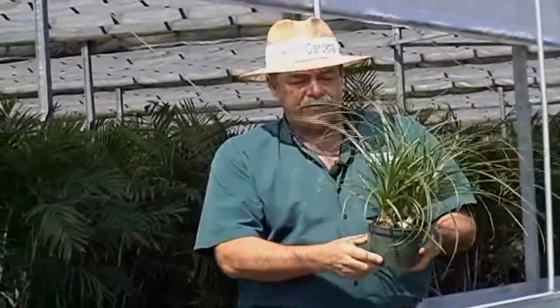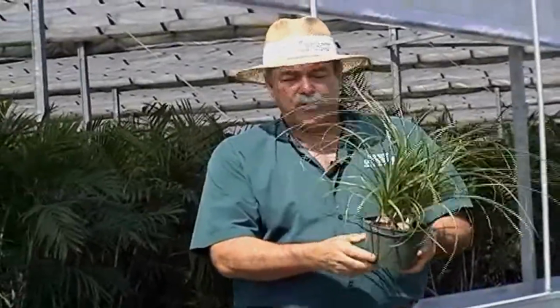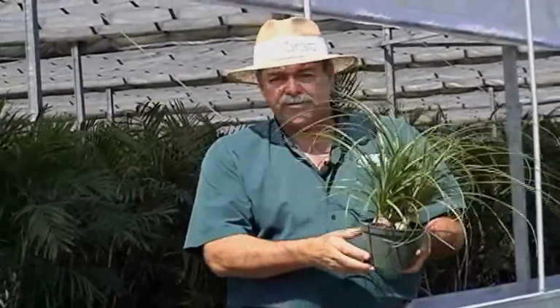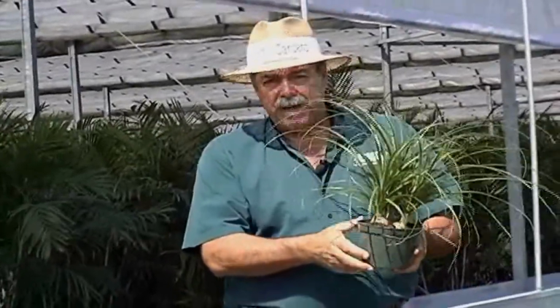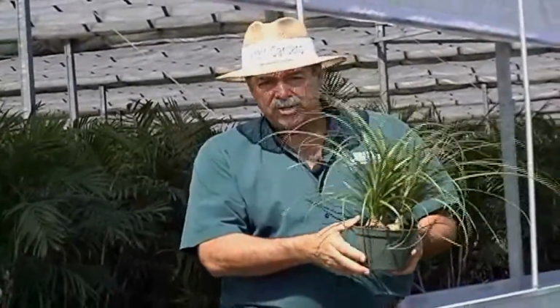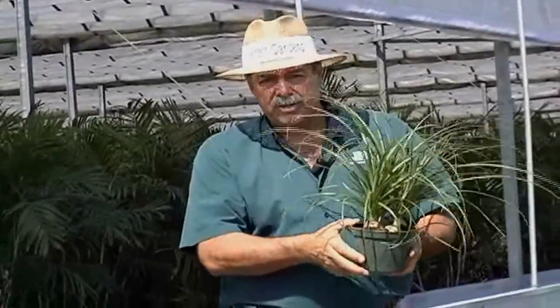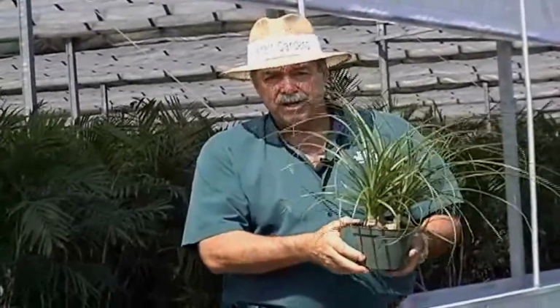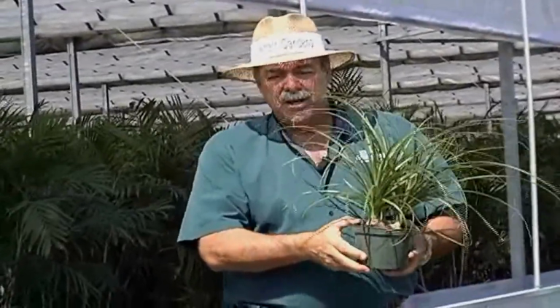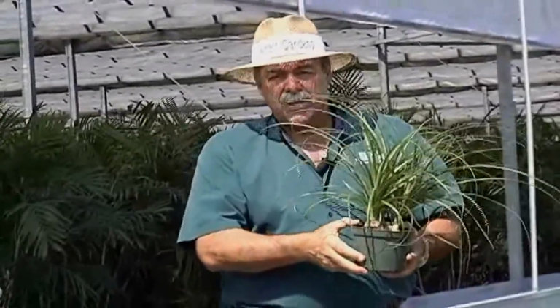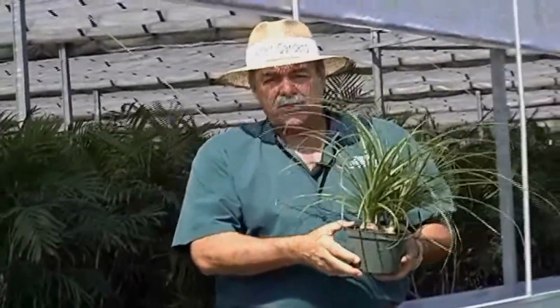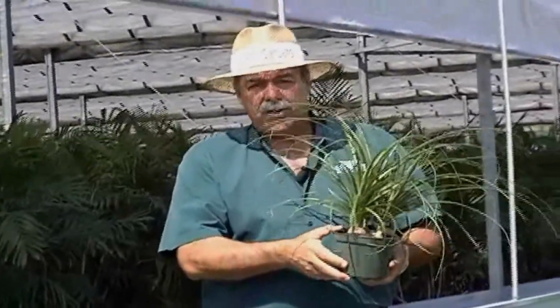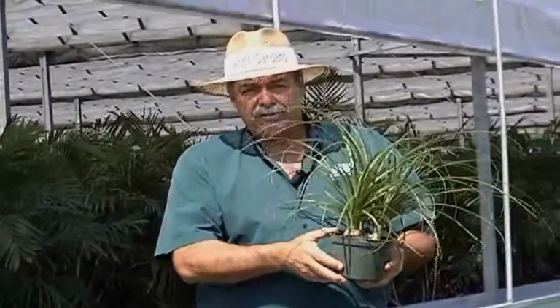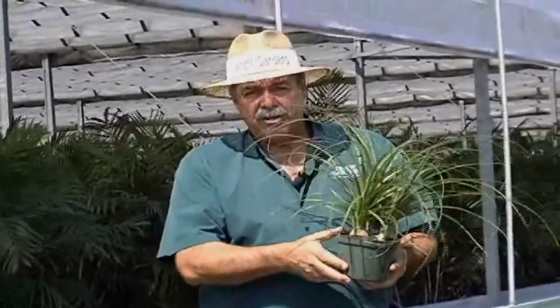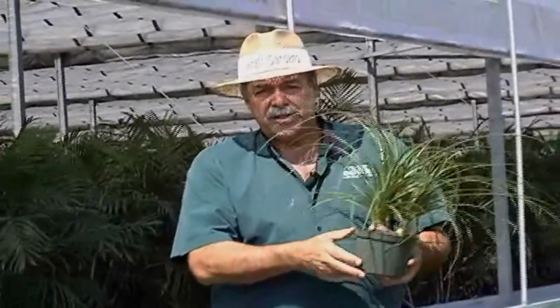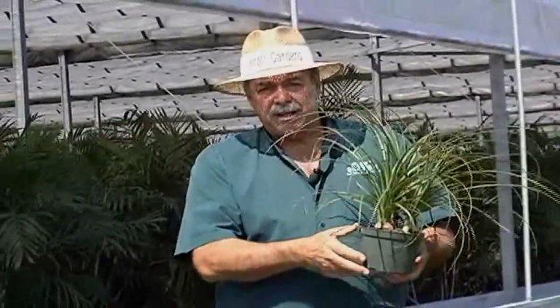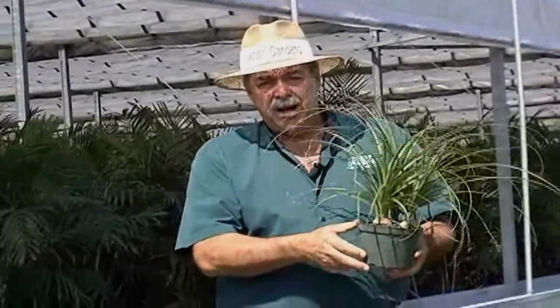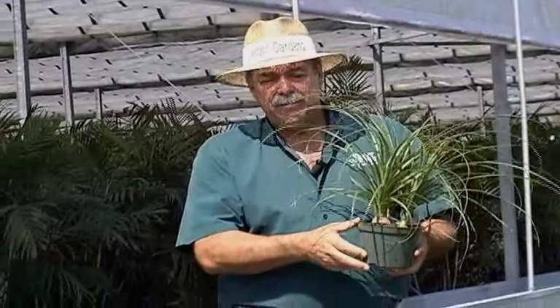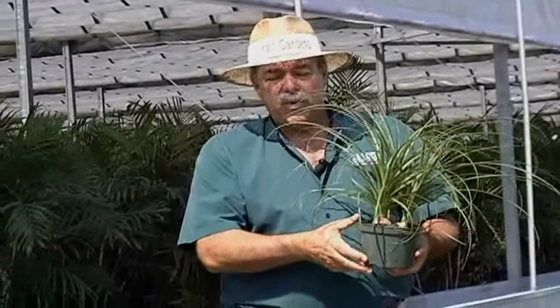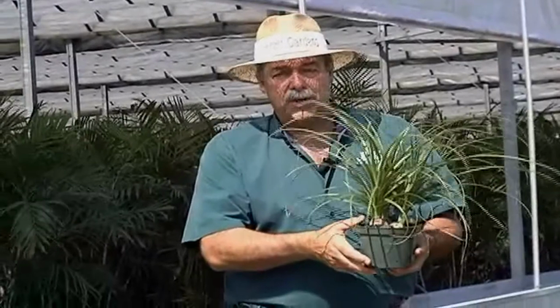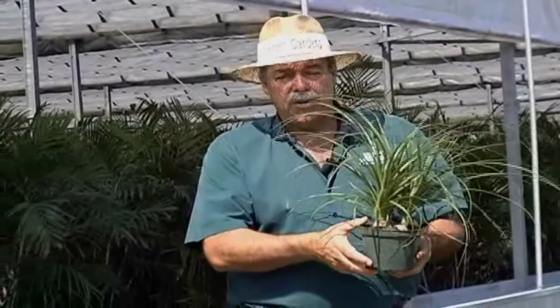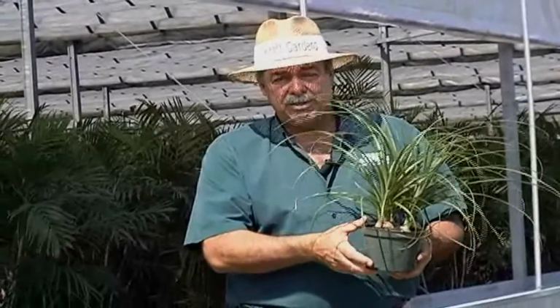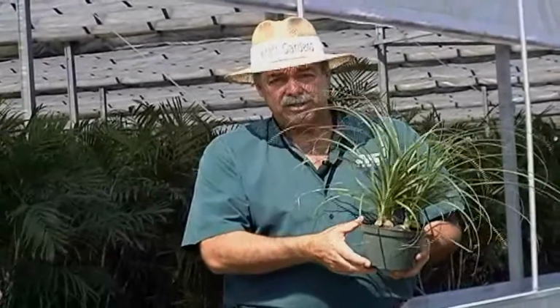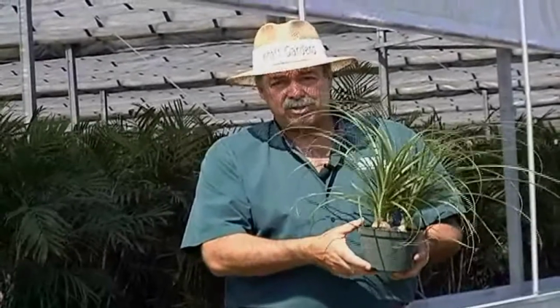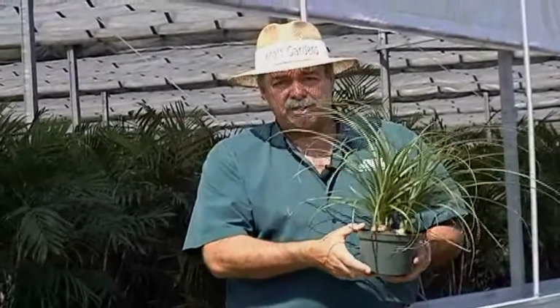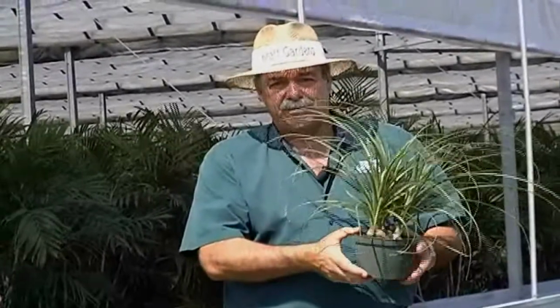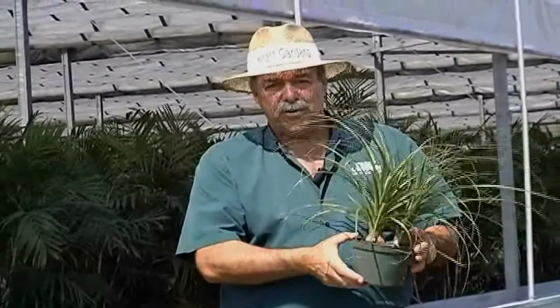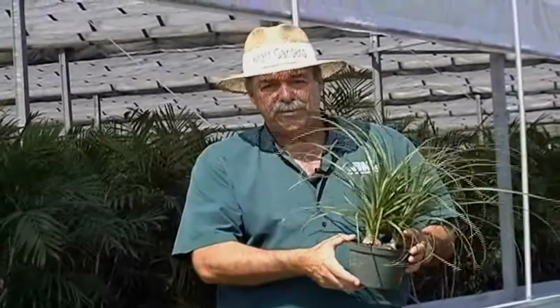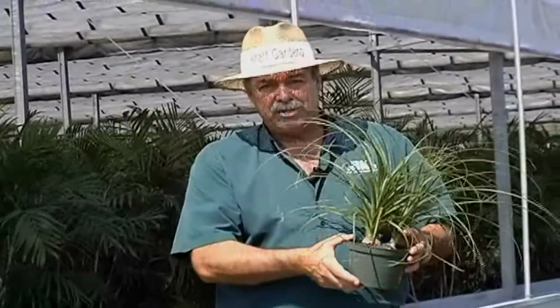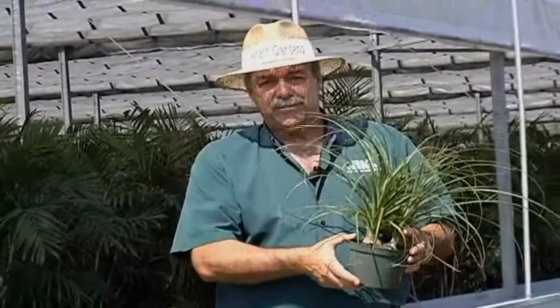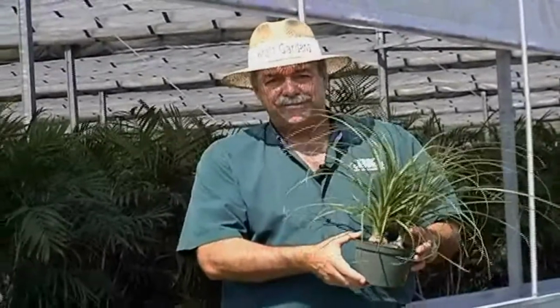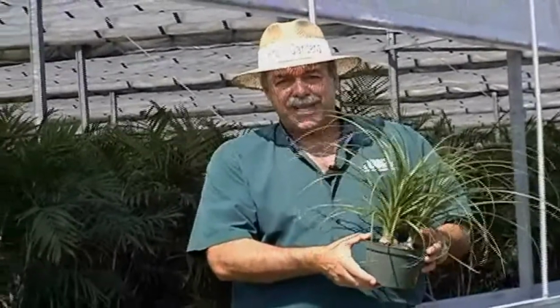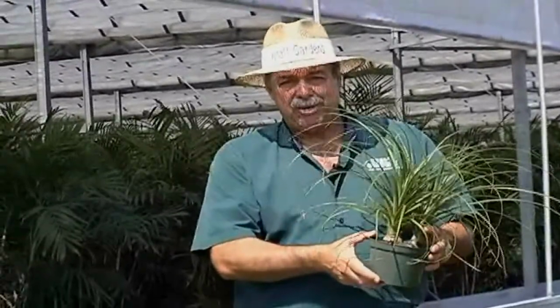For more information, go to KraftGardens.com or call your sales associate for more information. Thank you.